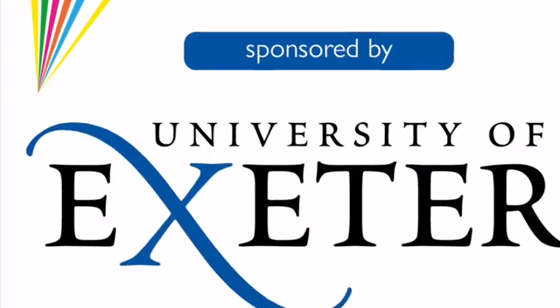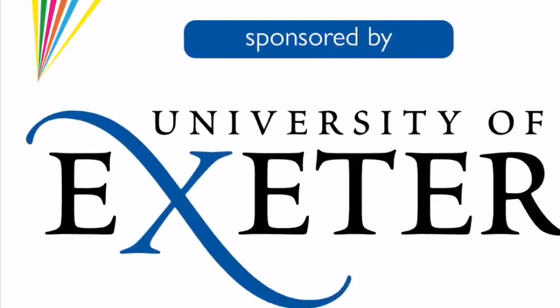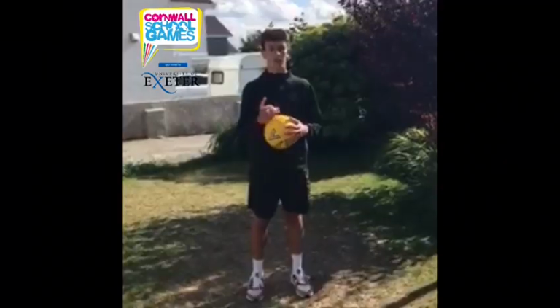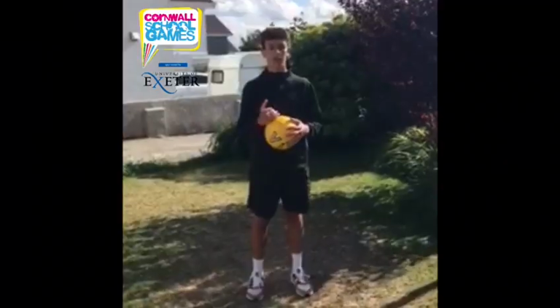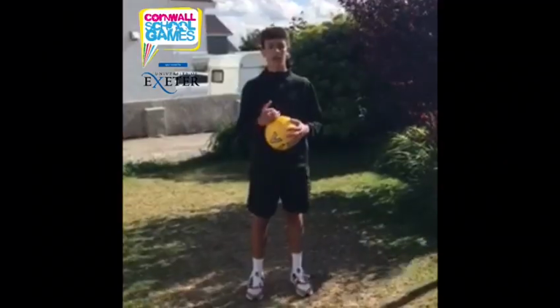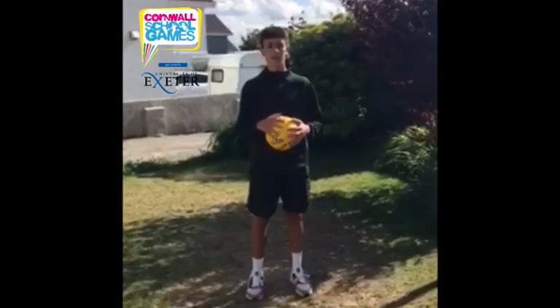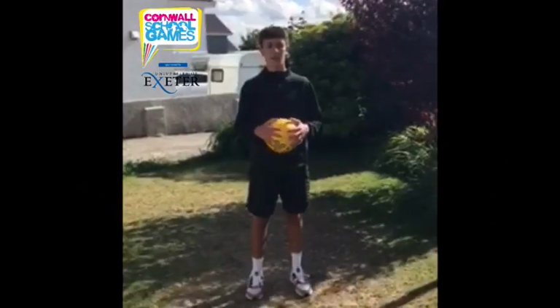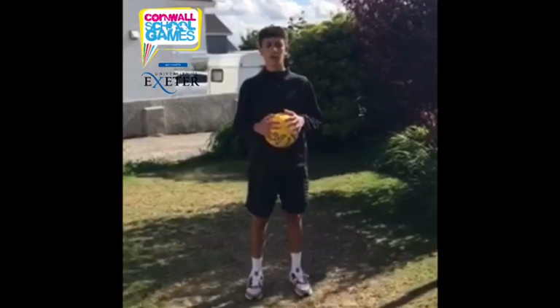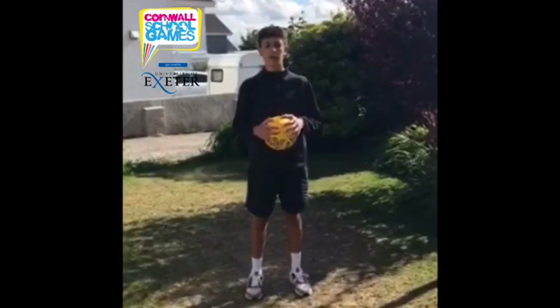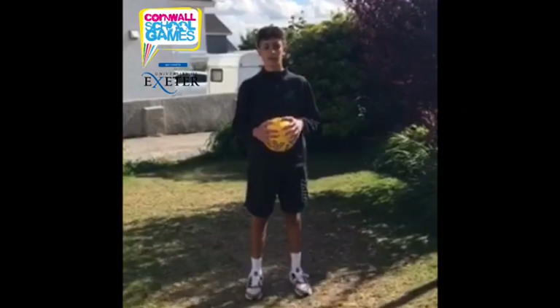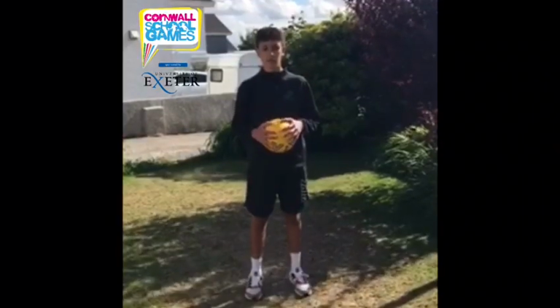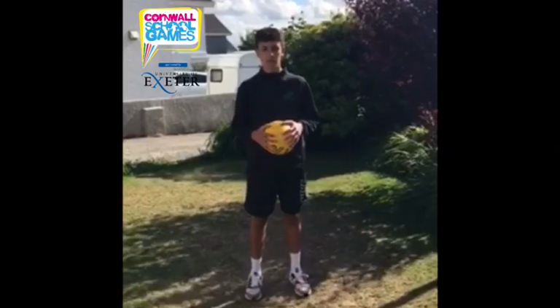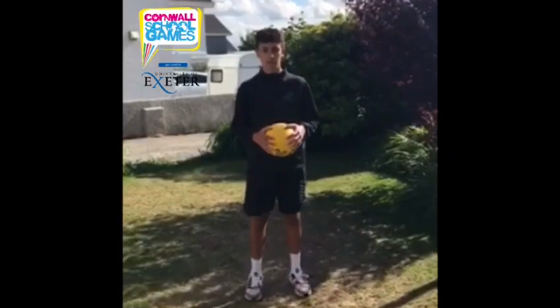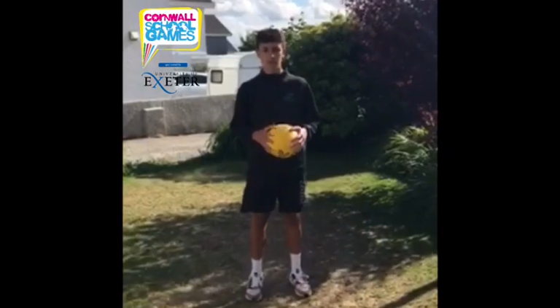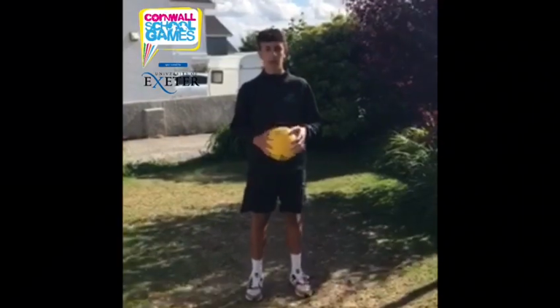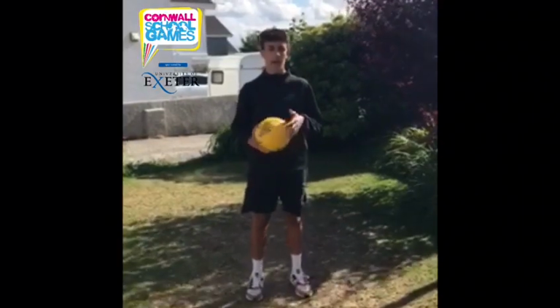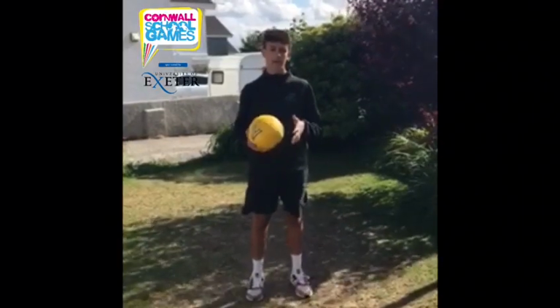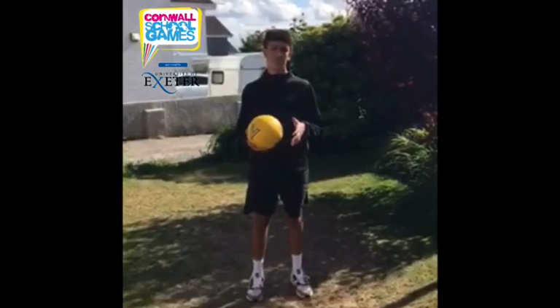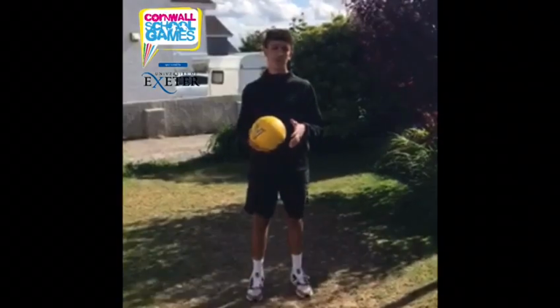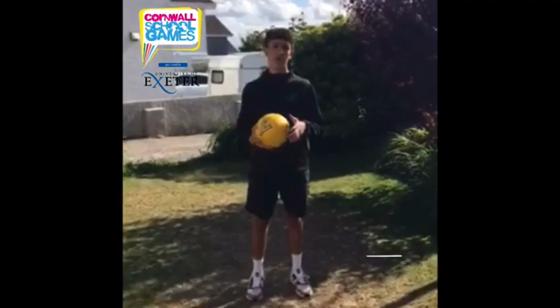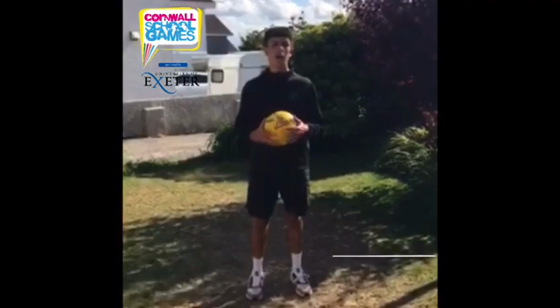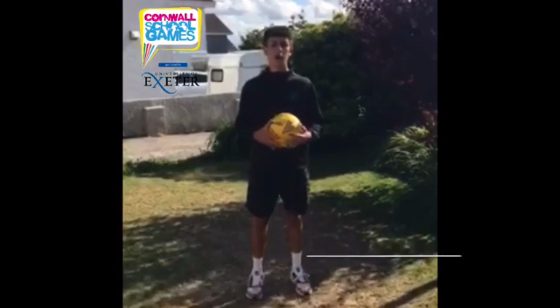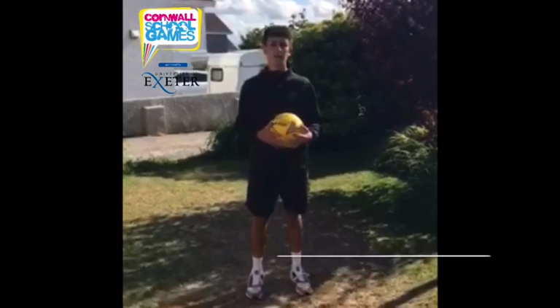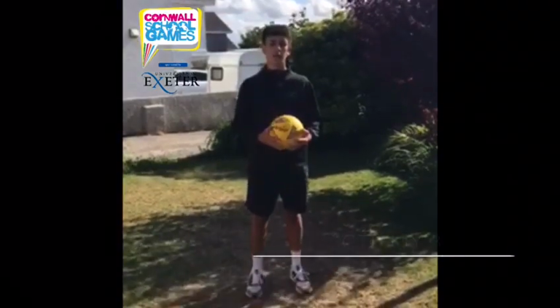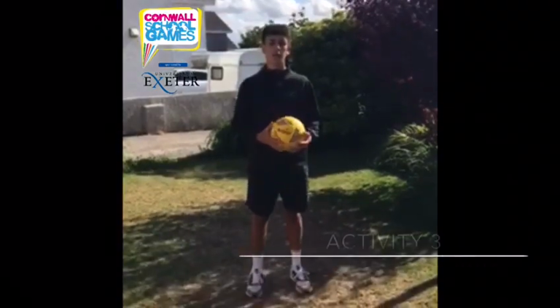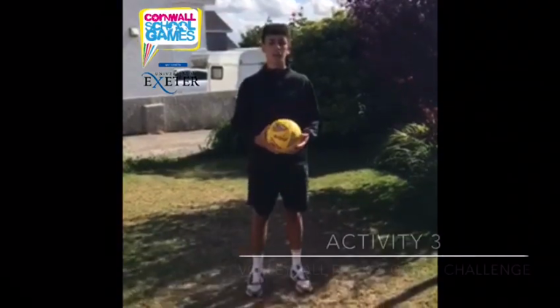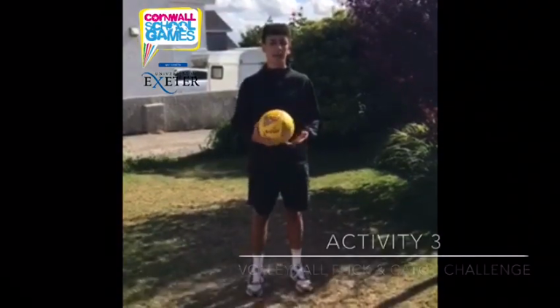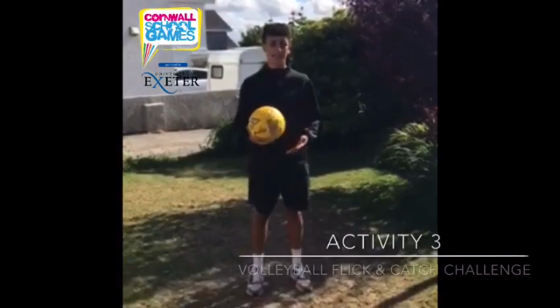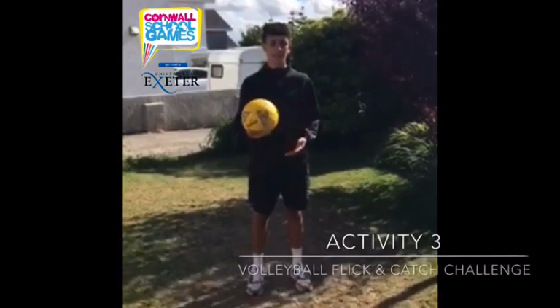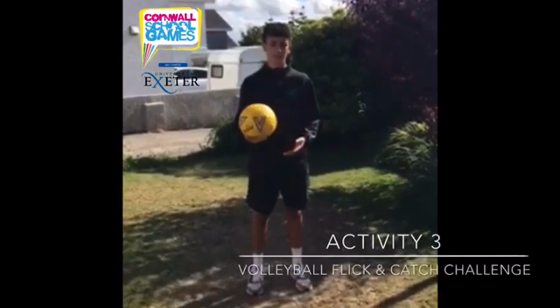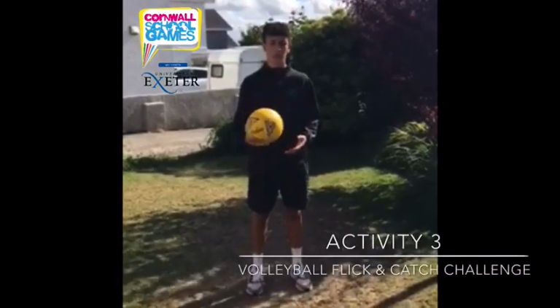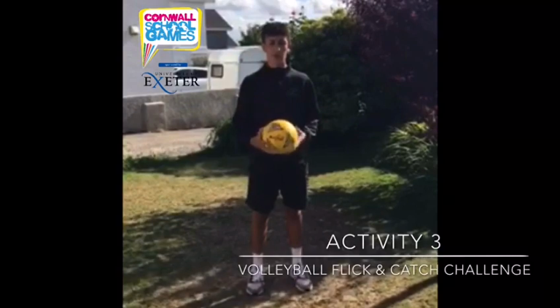Hi, I'm Brehan, a young leader from Pole Test School, and in this video I'll be showing you activity number three.